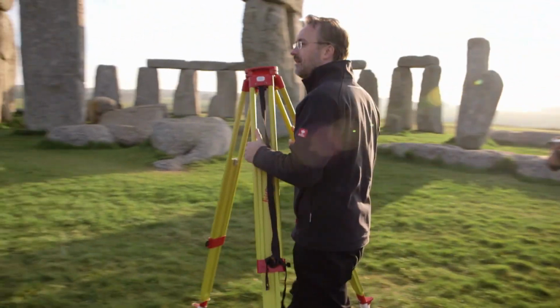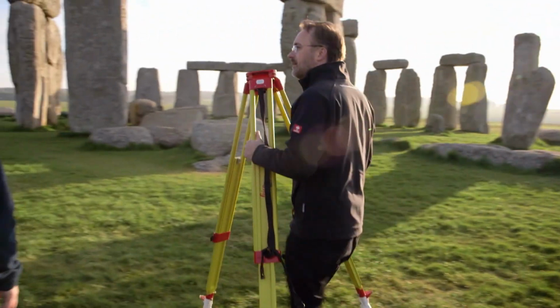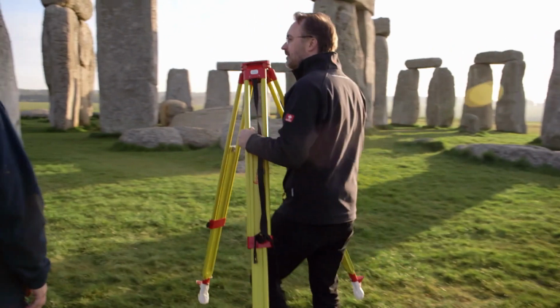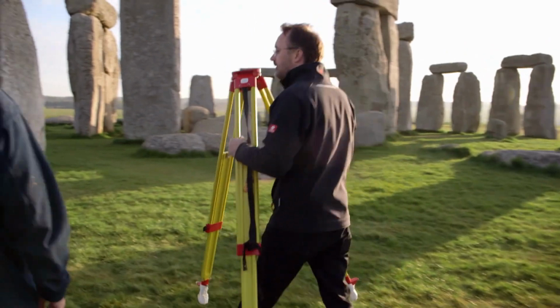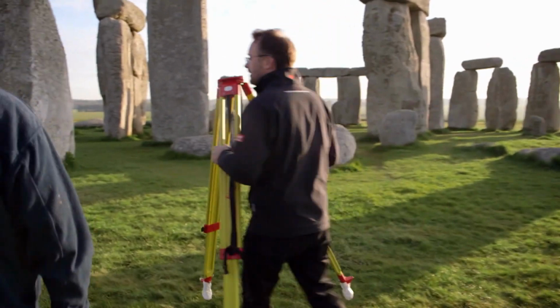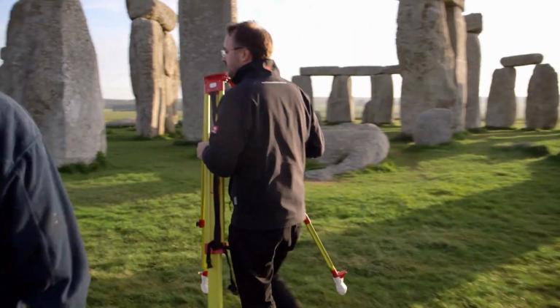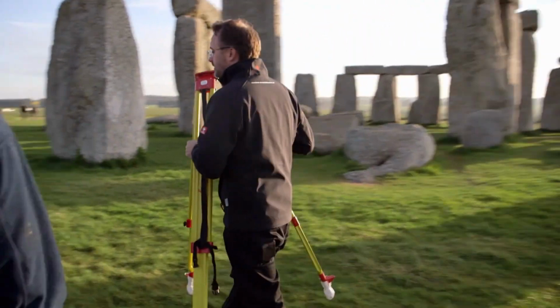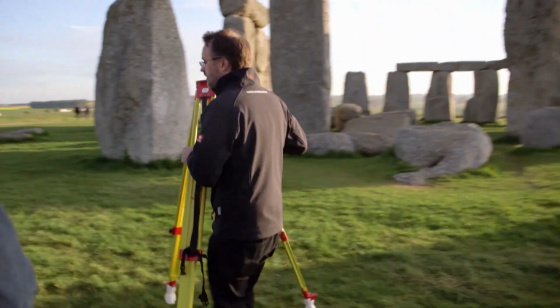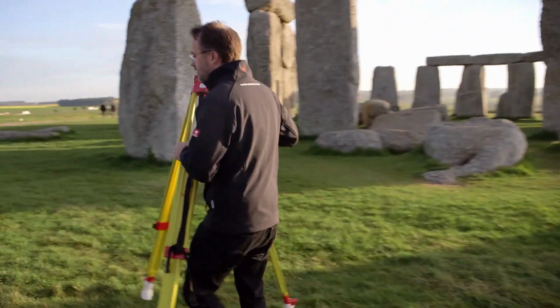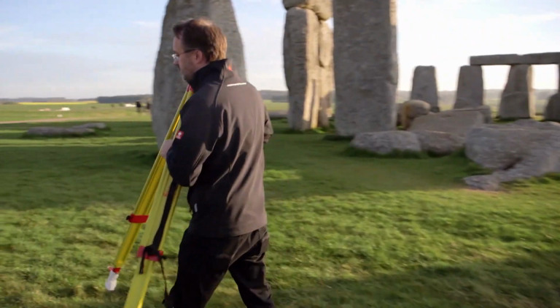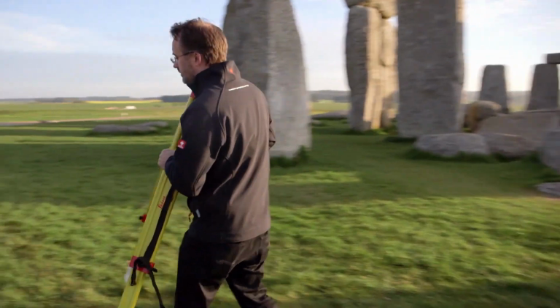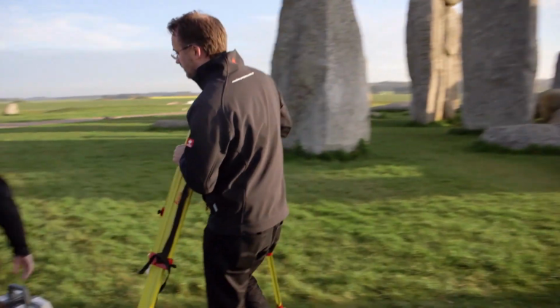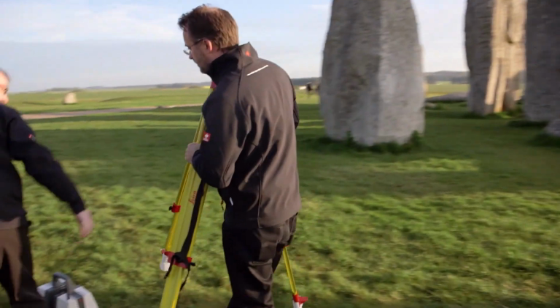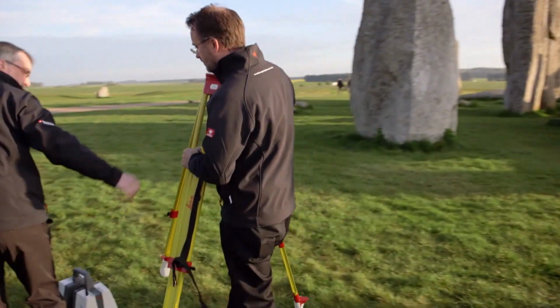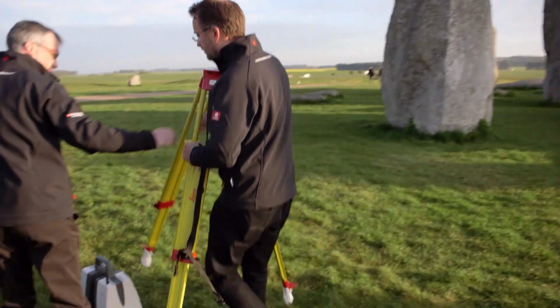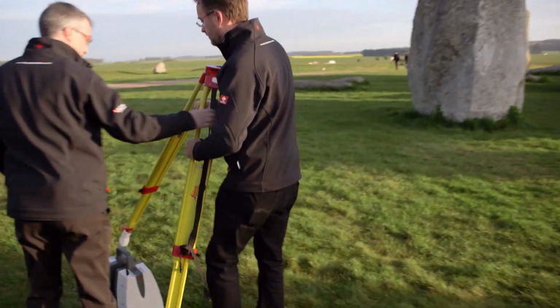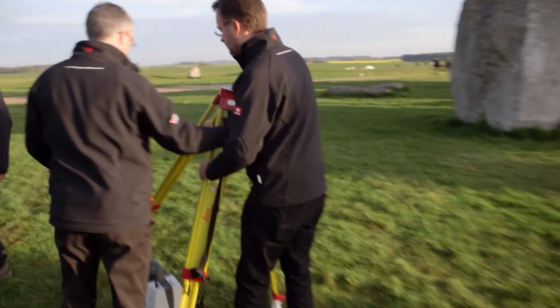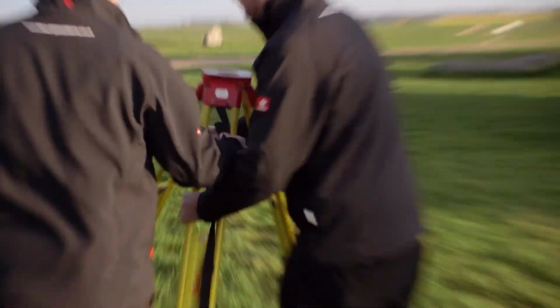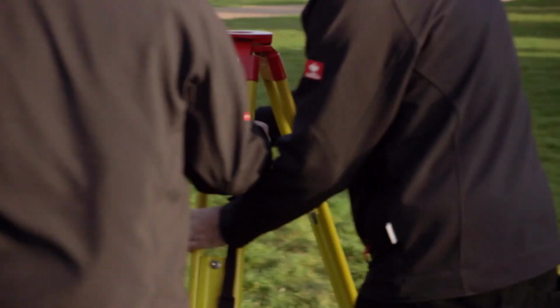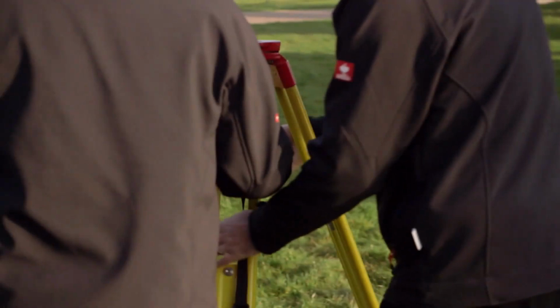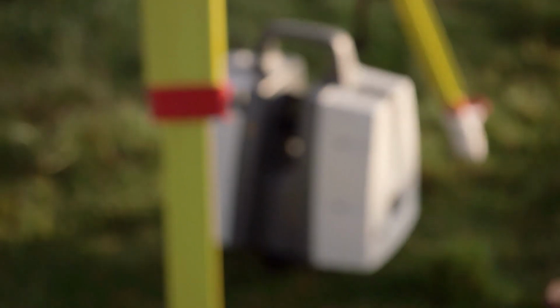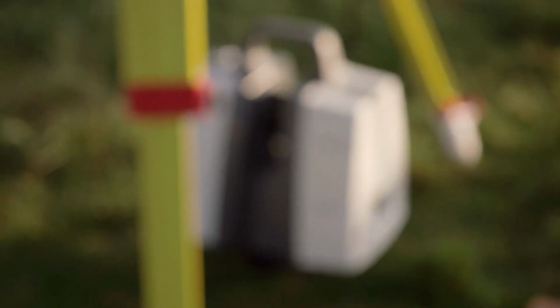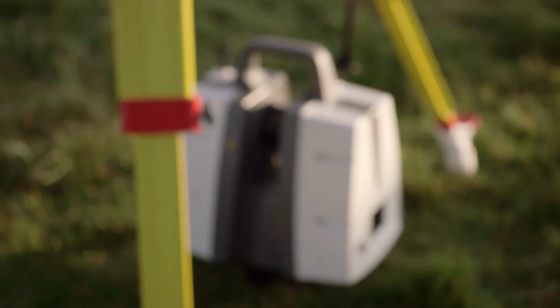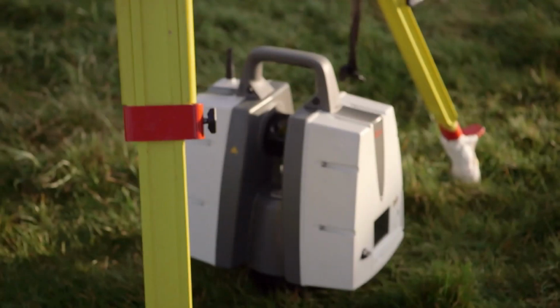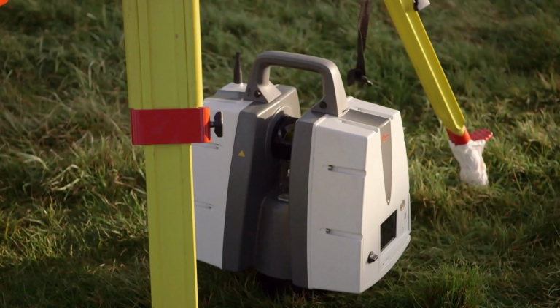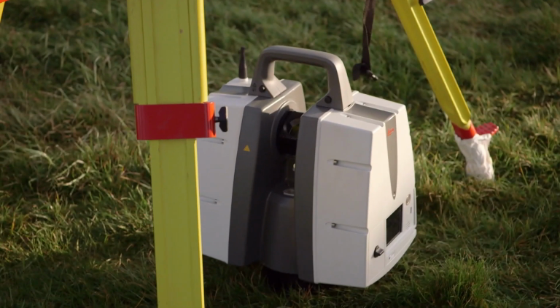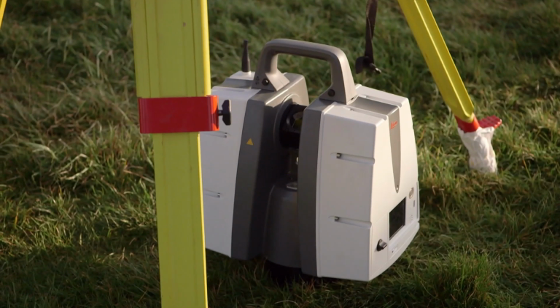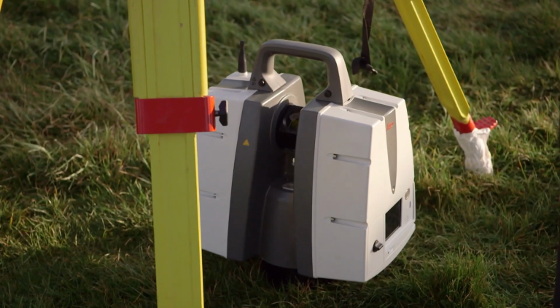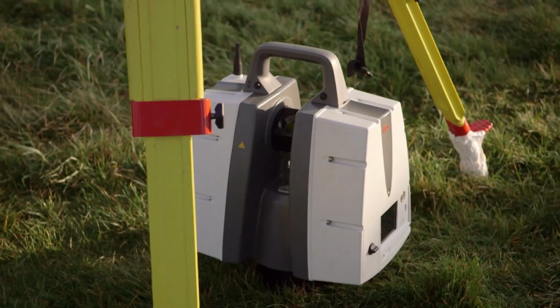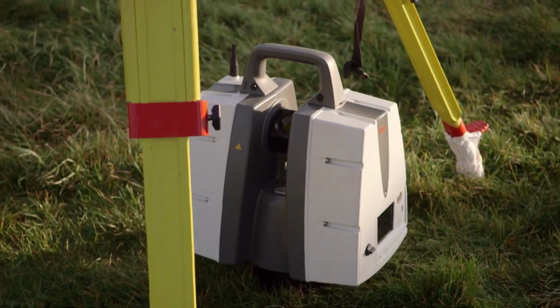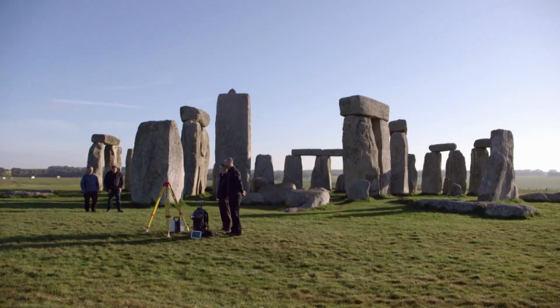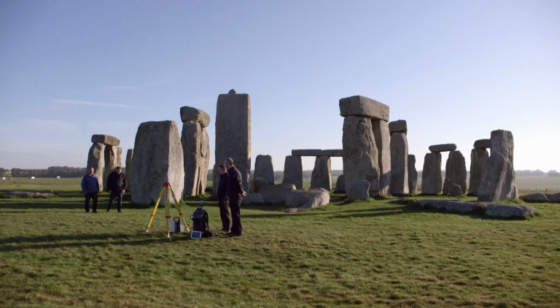English Heritage, which maintains the site, has been working on the most detailed scans of the monument ever conducted.